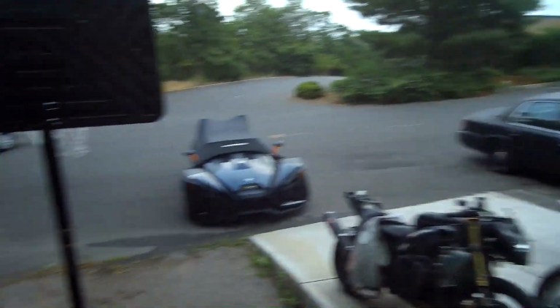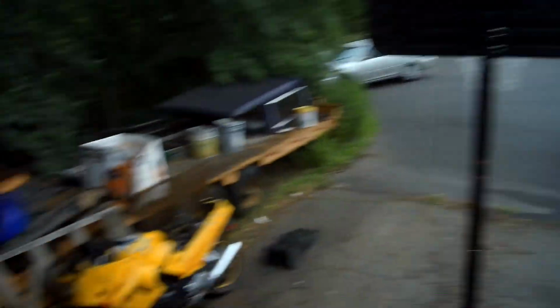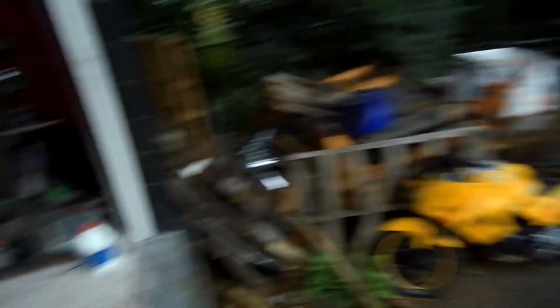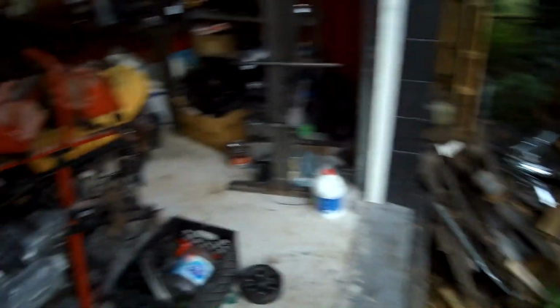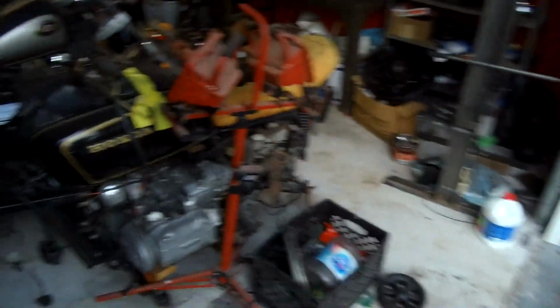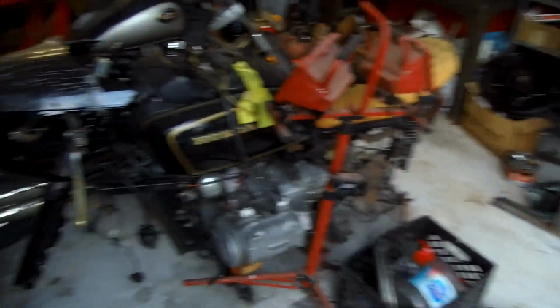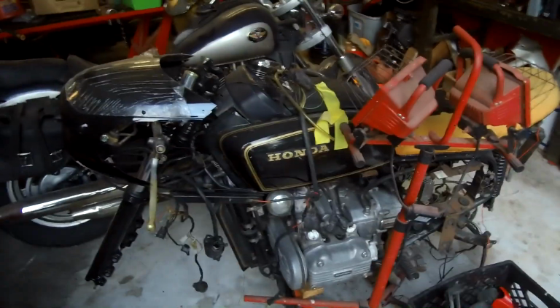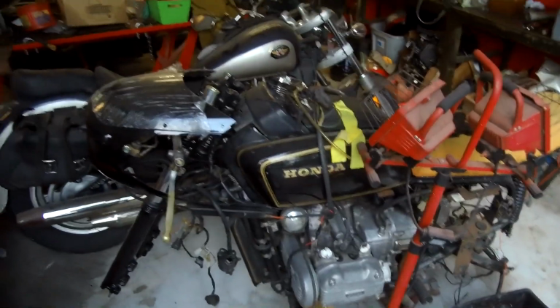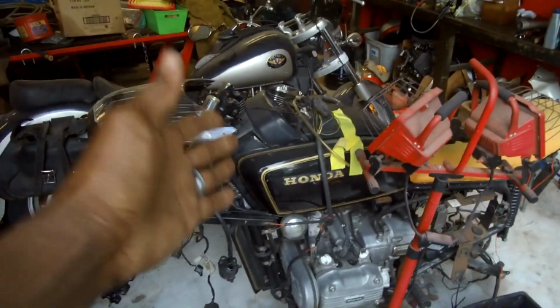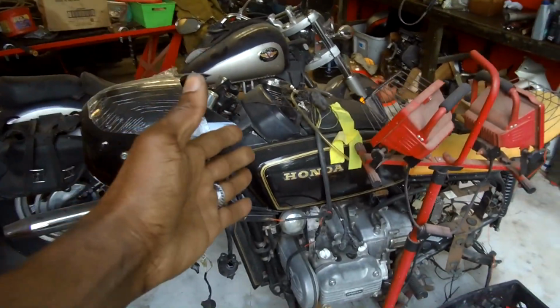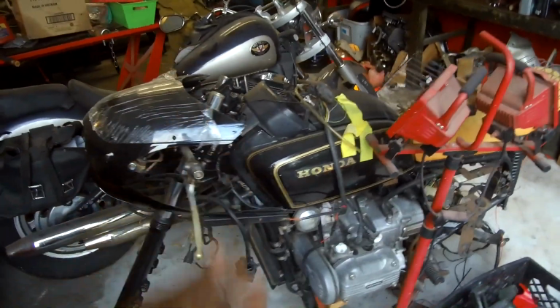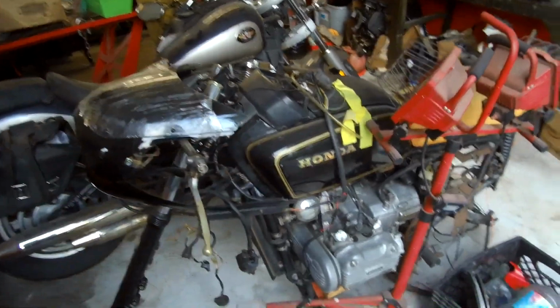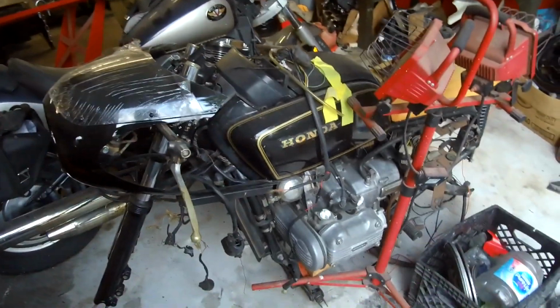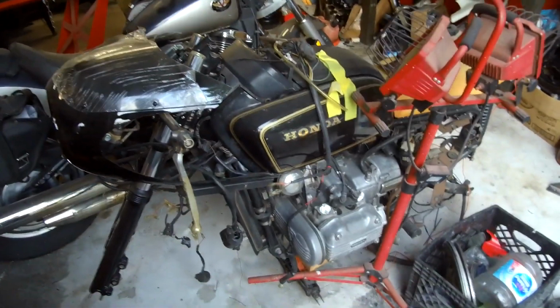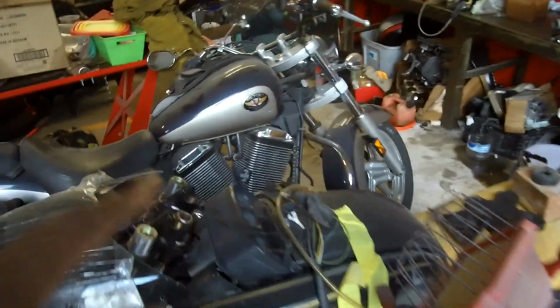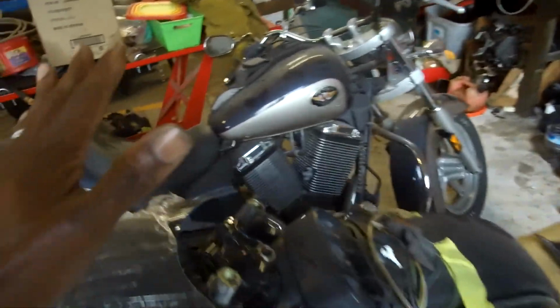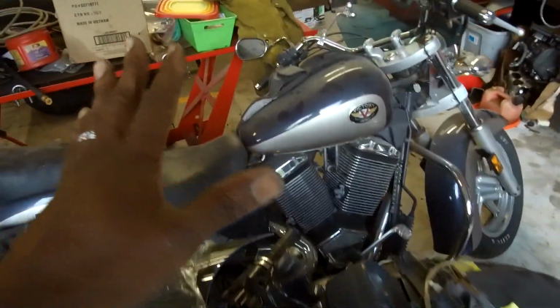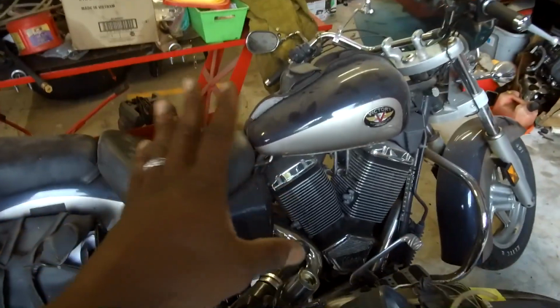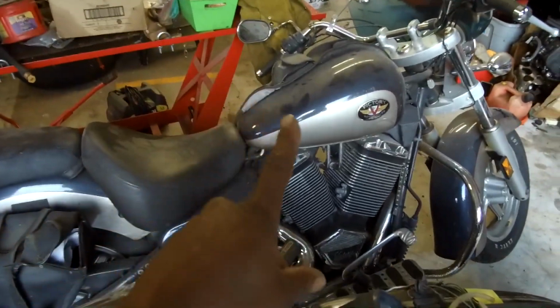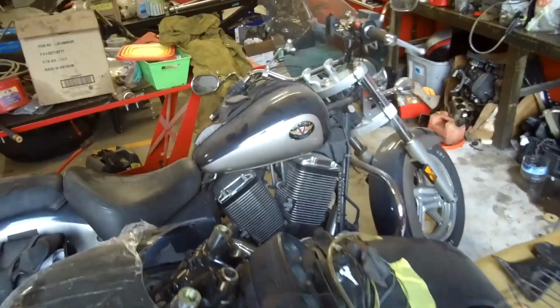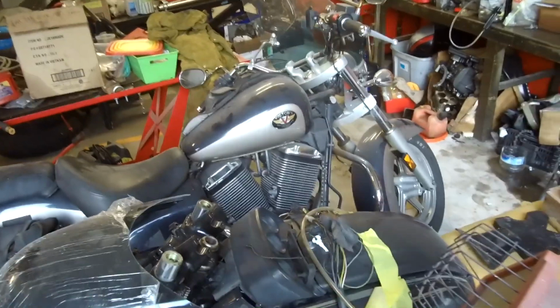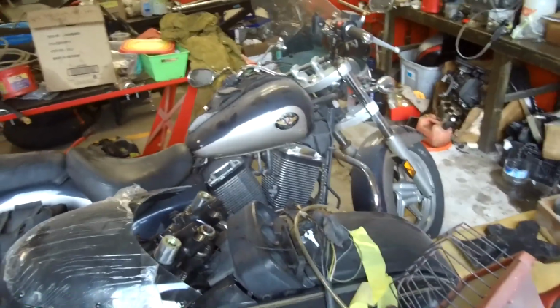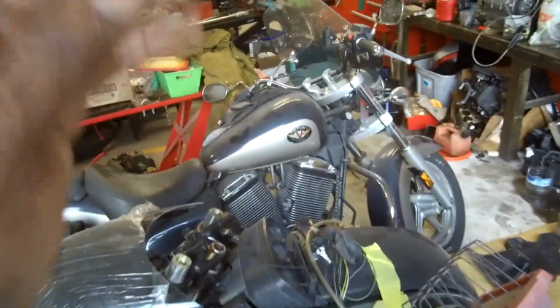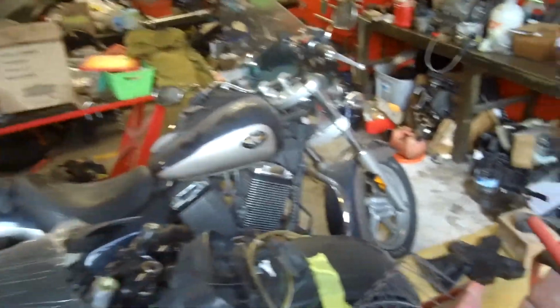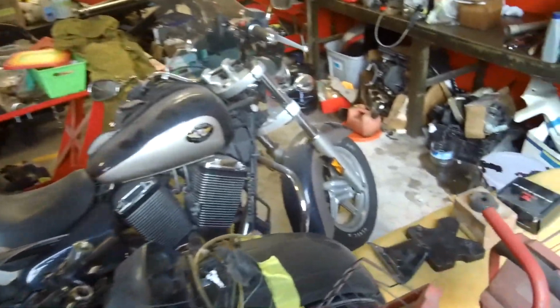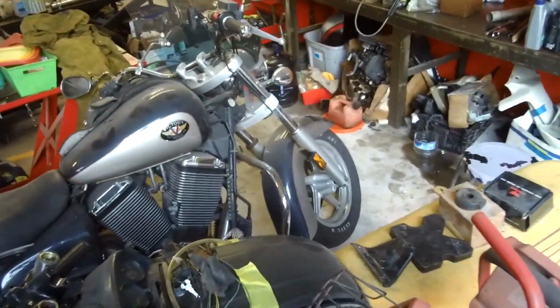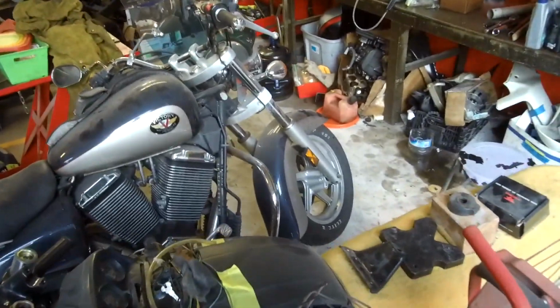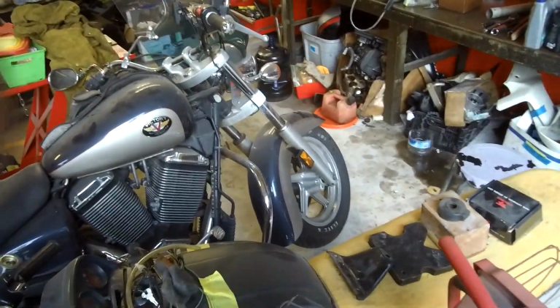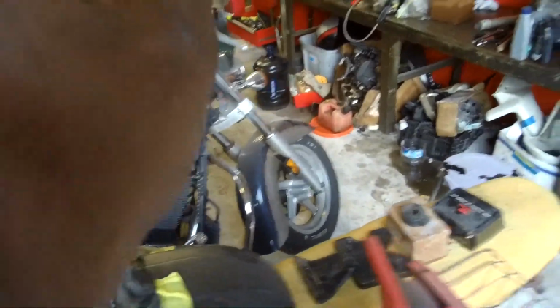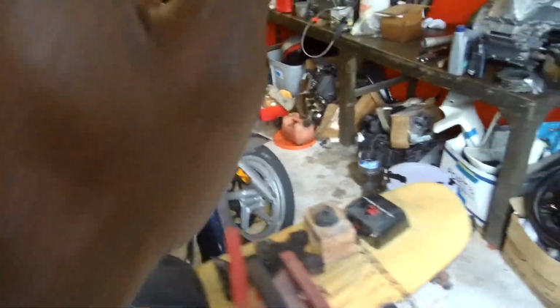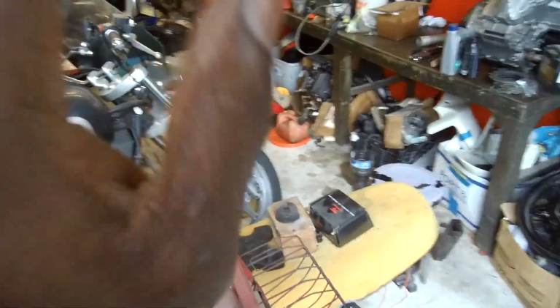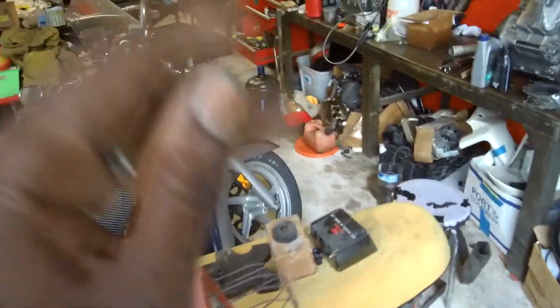I still didn't do this bike yet. The Victory — I got to get that going. But we got other things happening.